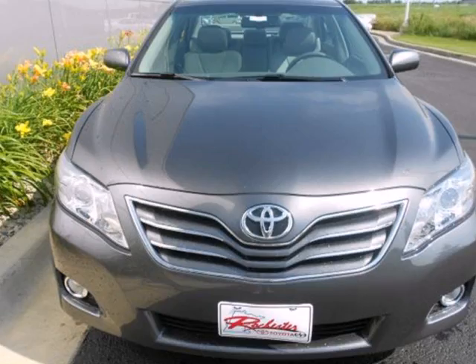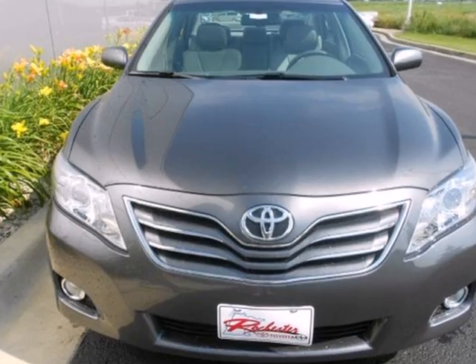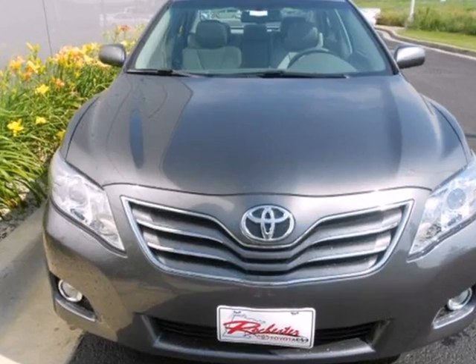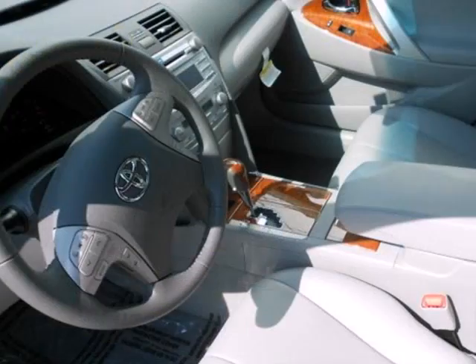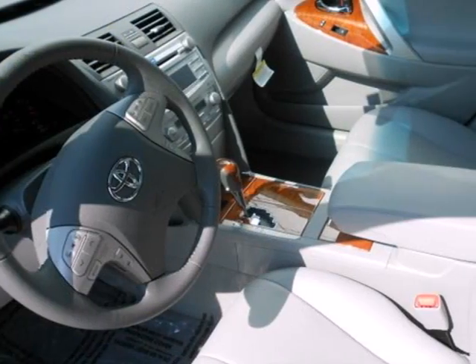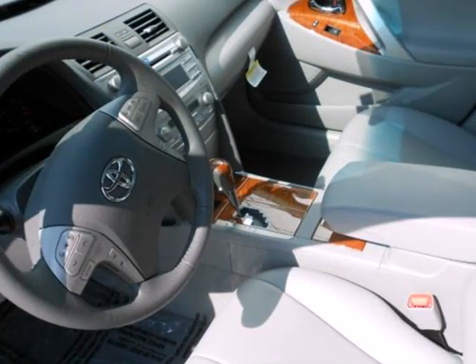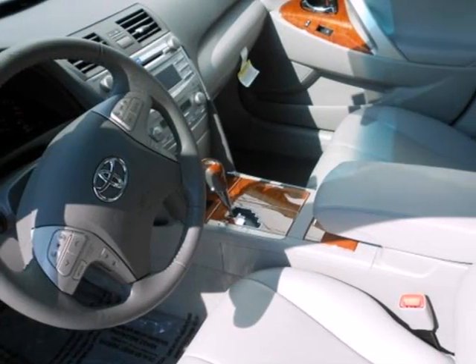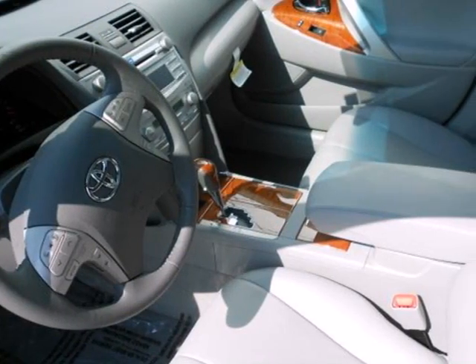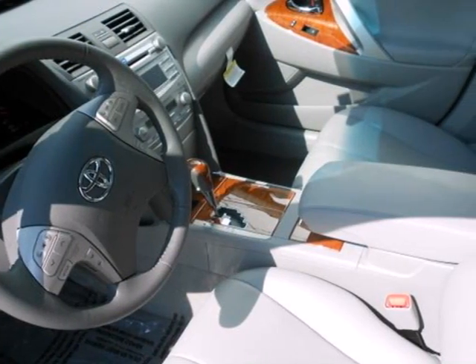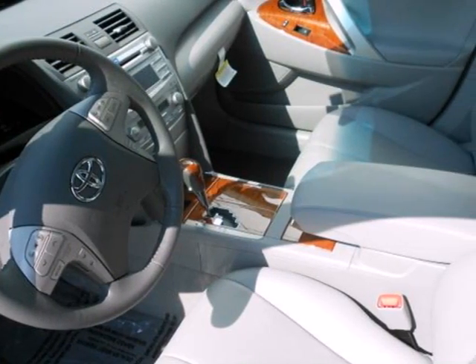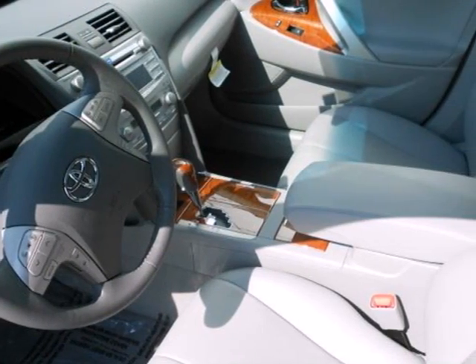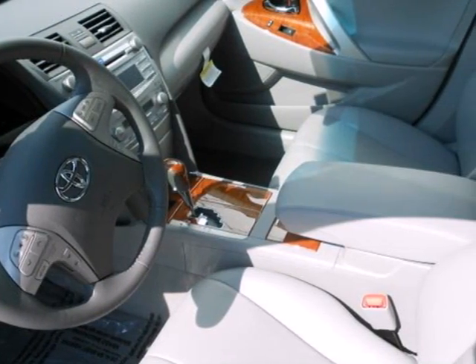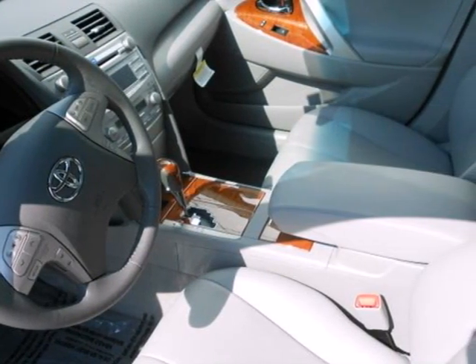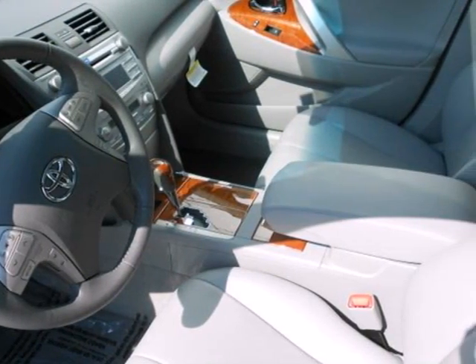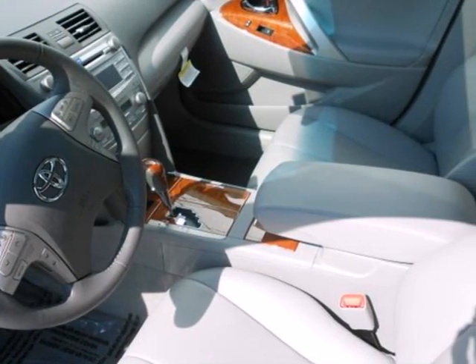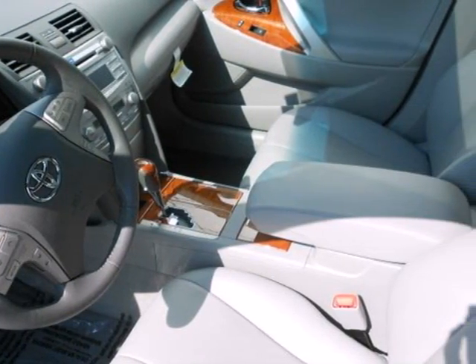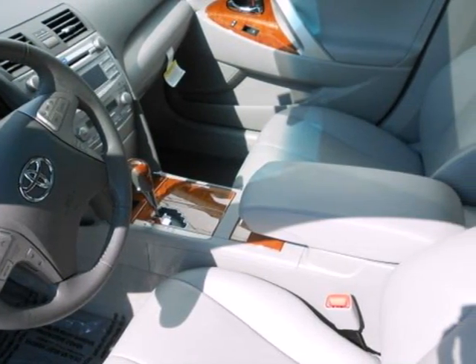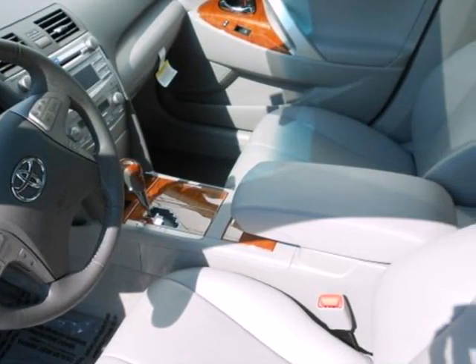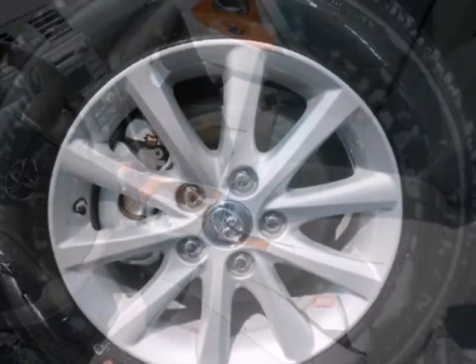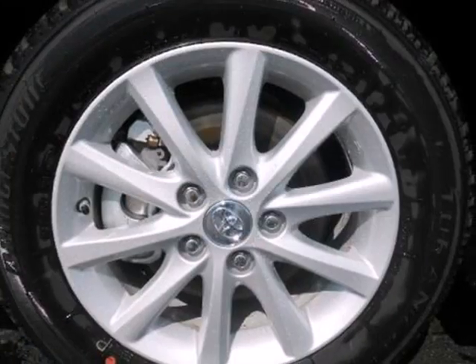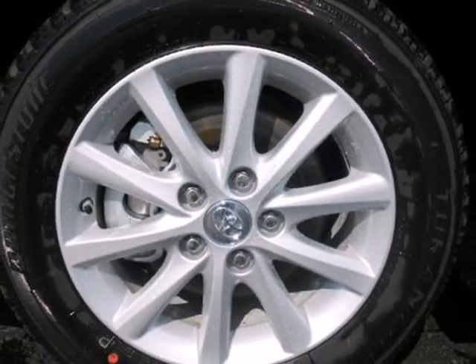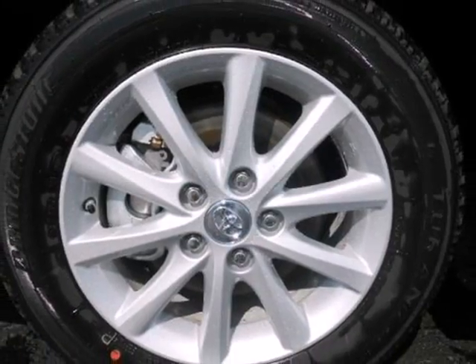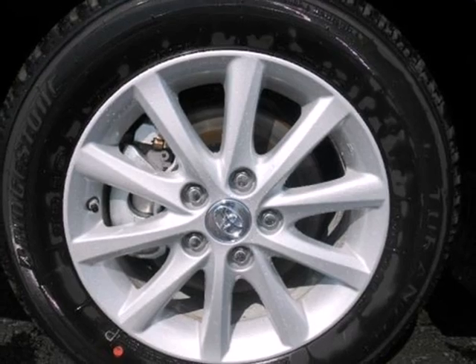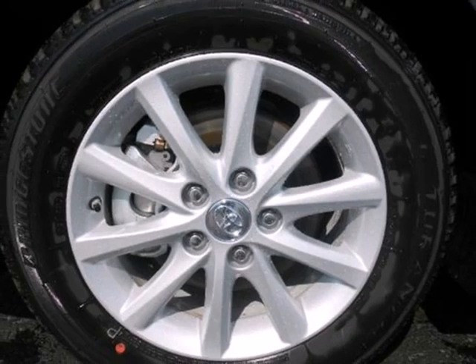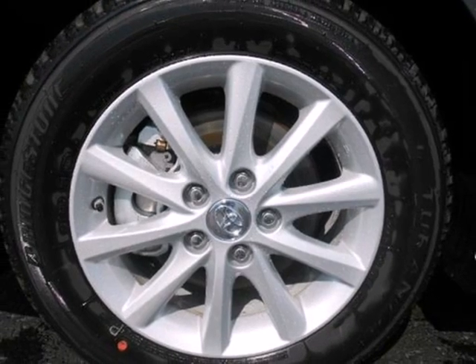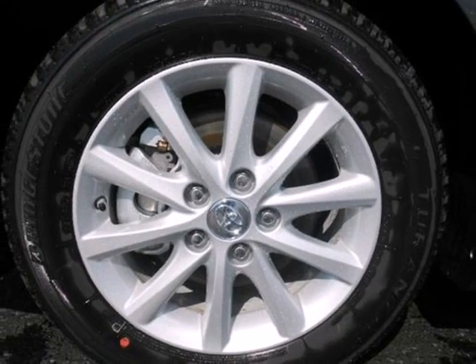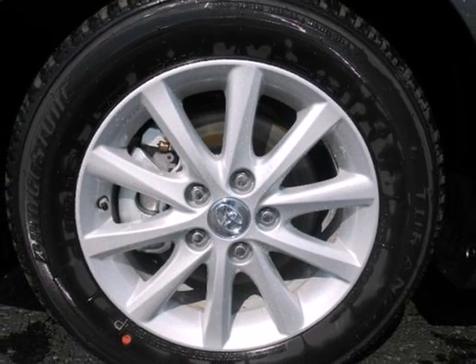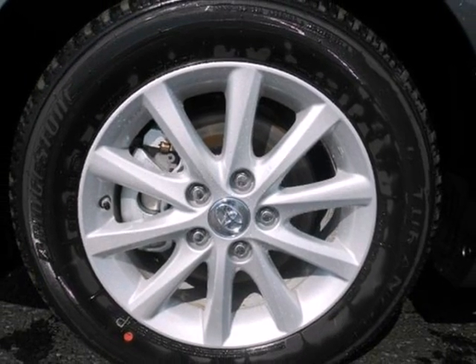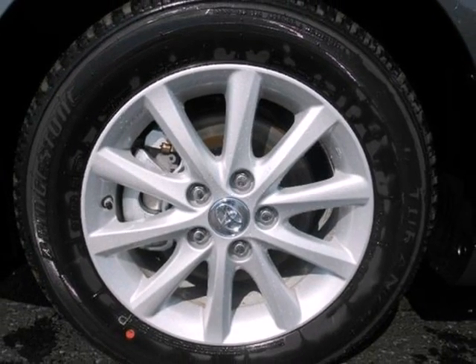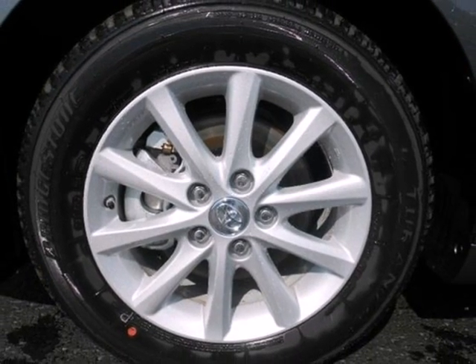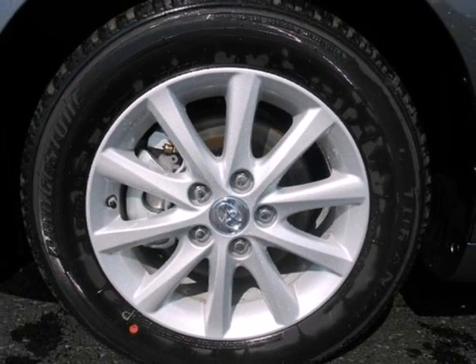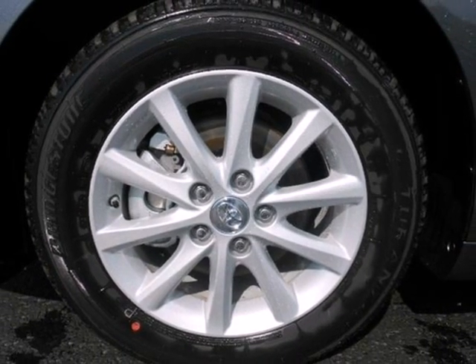The ever-popular Camry combines both sense and sensibility in a stylish and affordable package. Come on in today and see it for yourself.